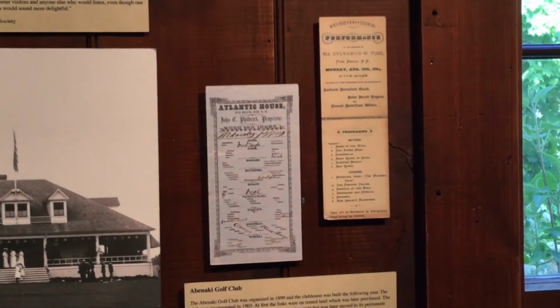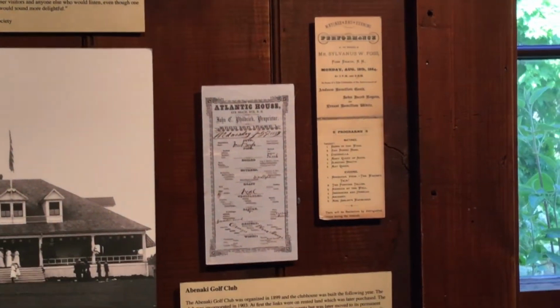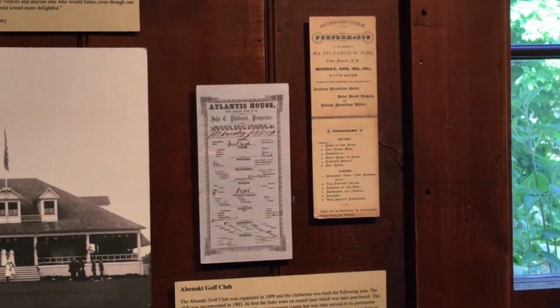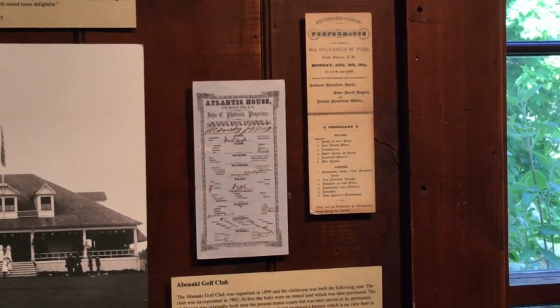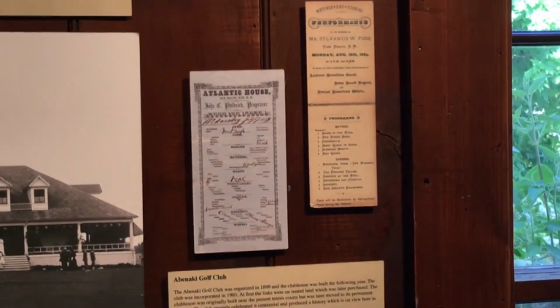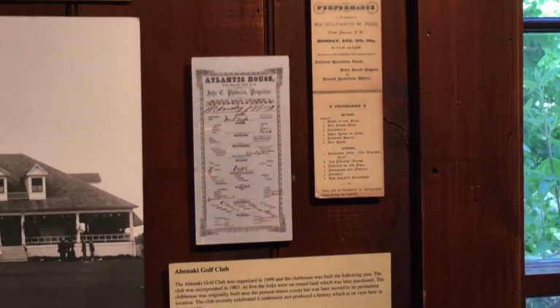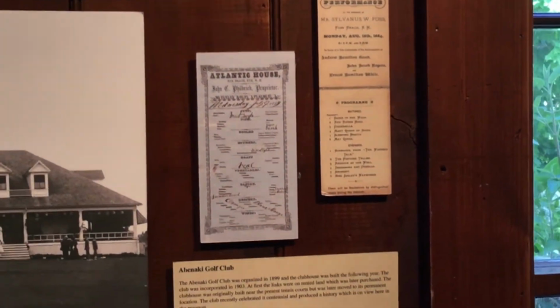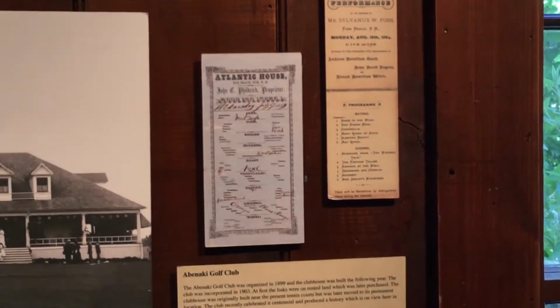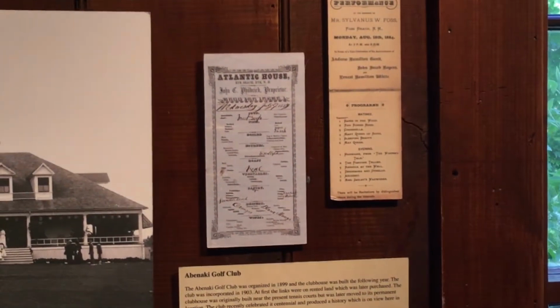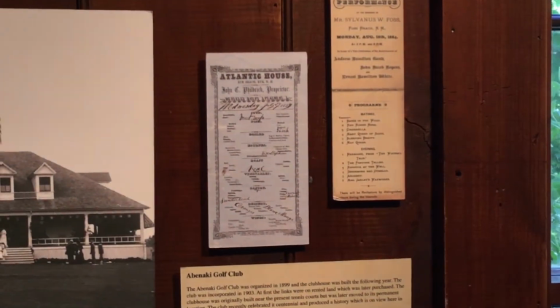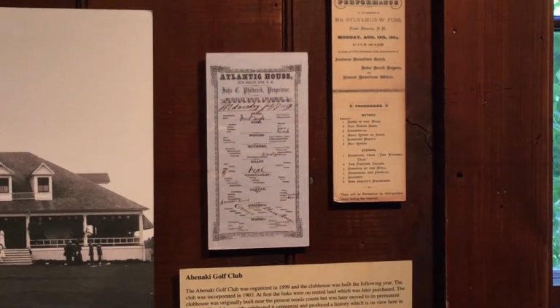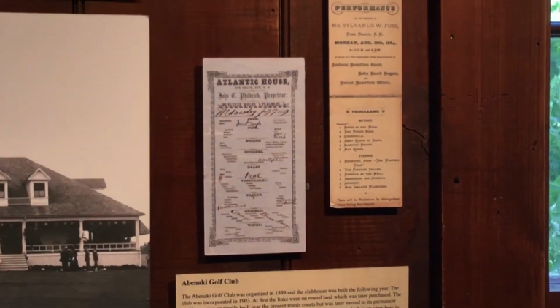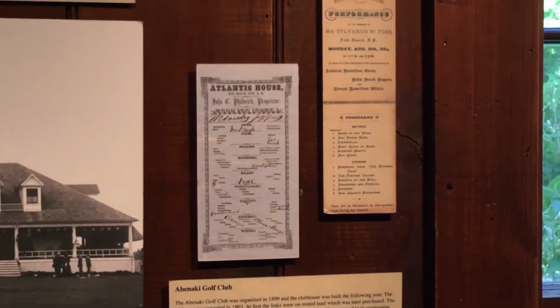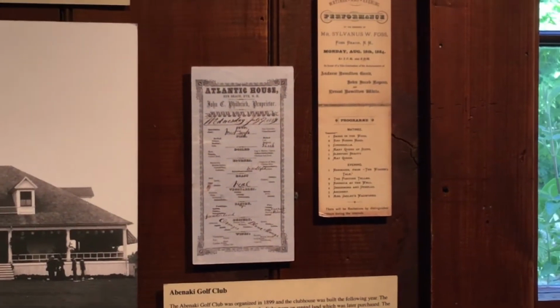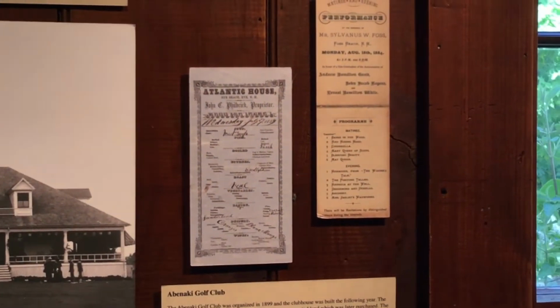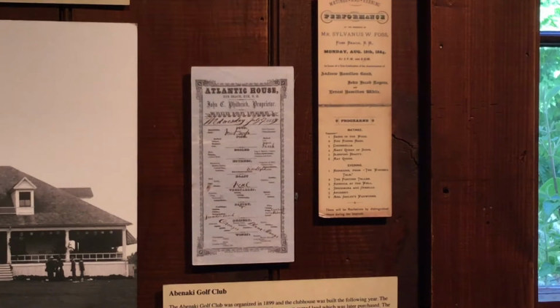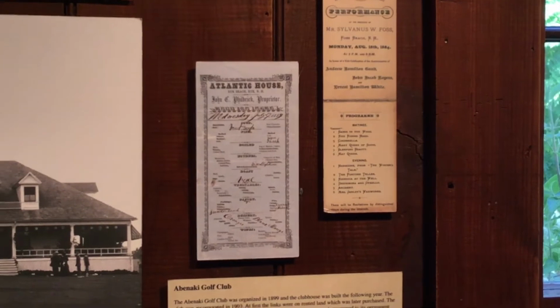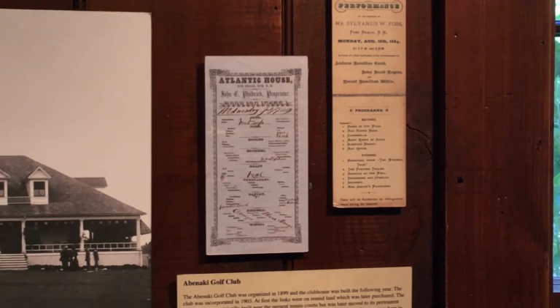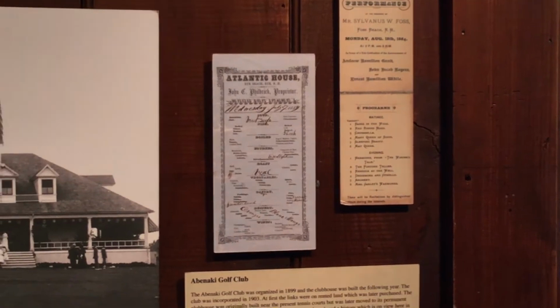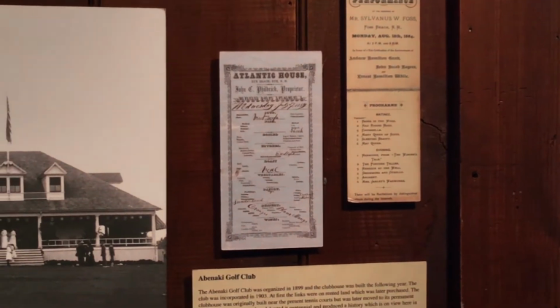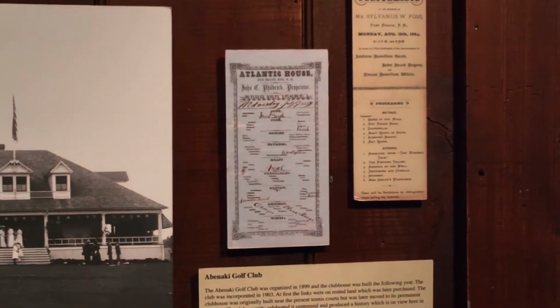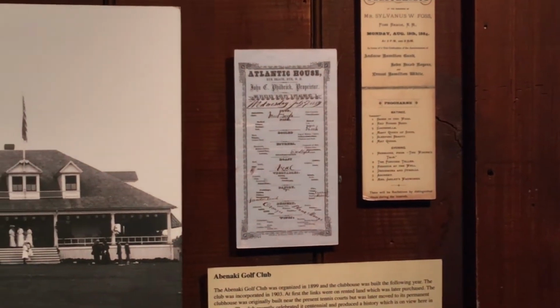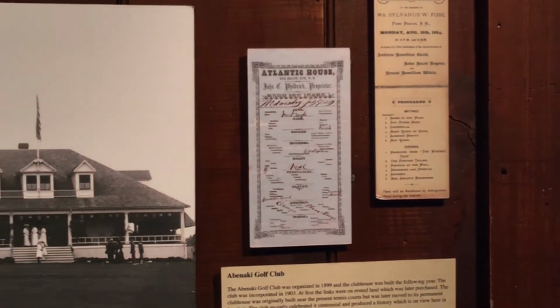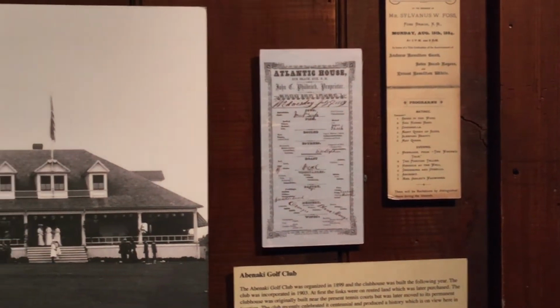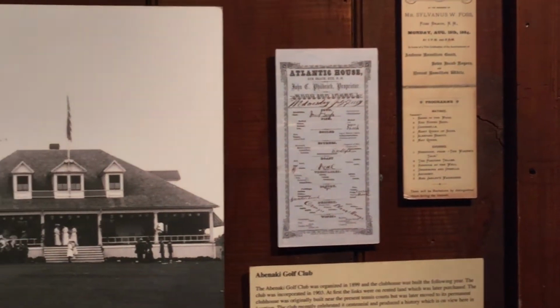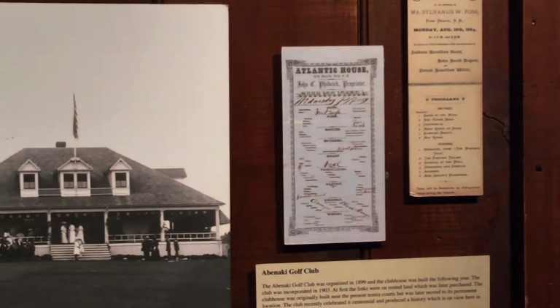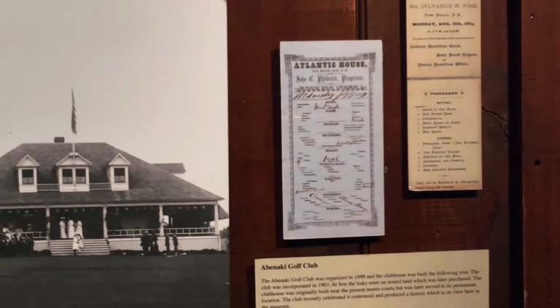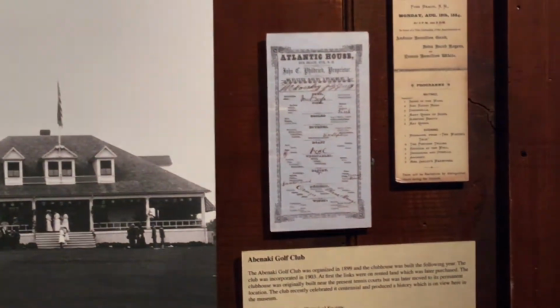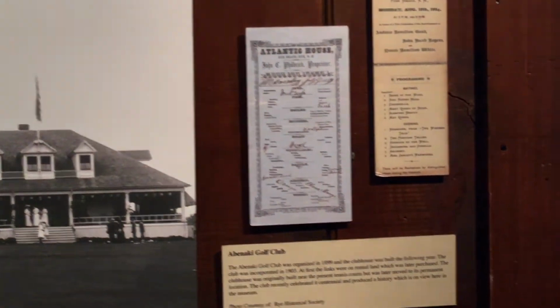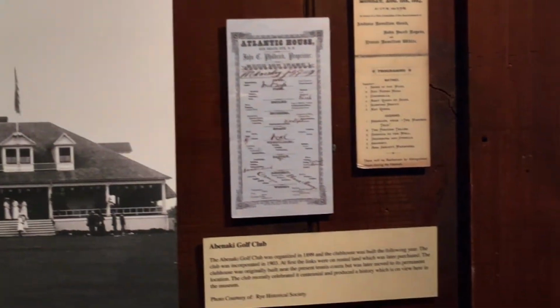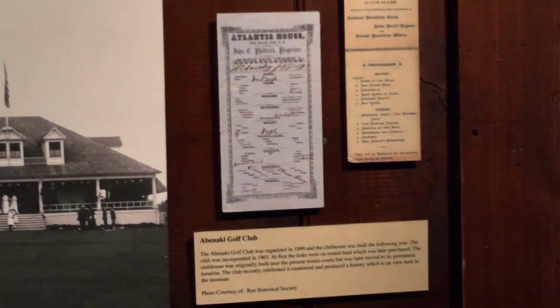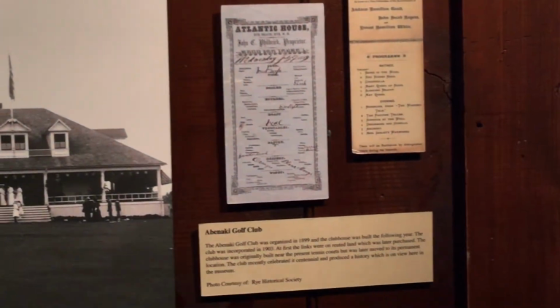And that of course is the Abenaki clubhouse — golf getting started at the turn of the 20th century.